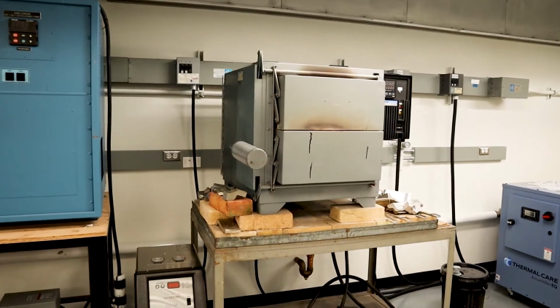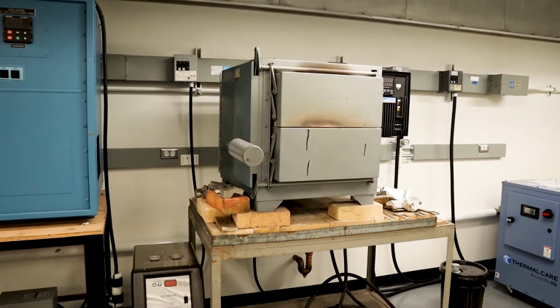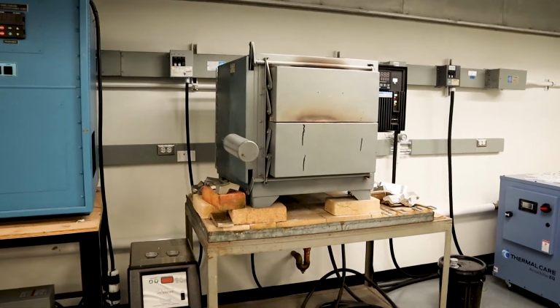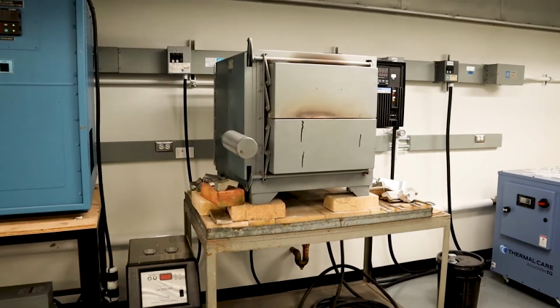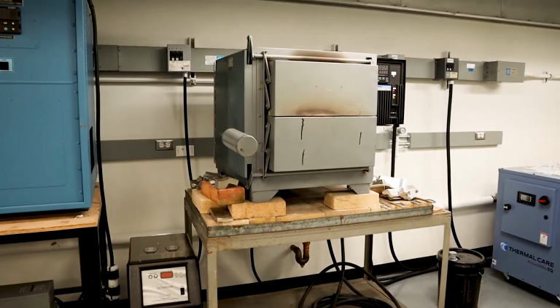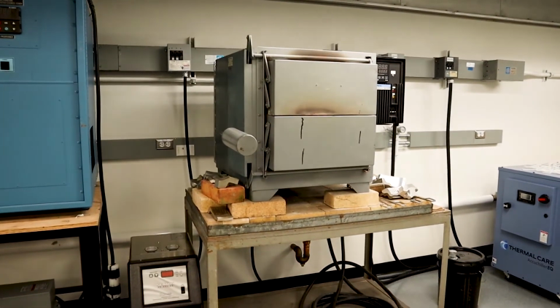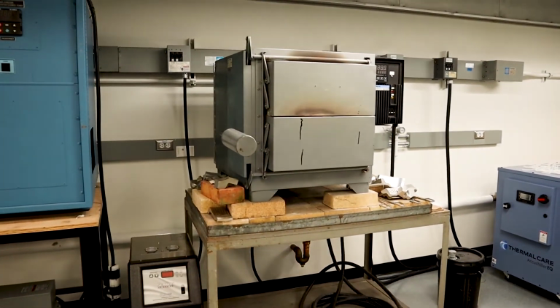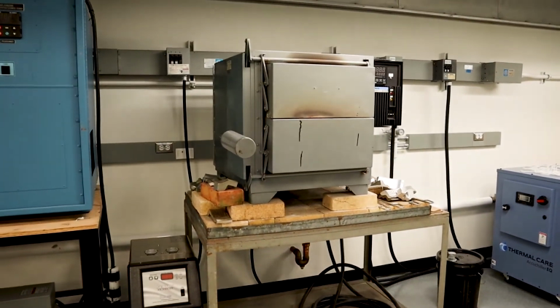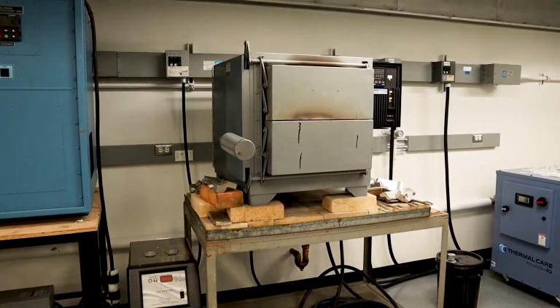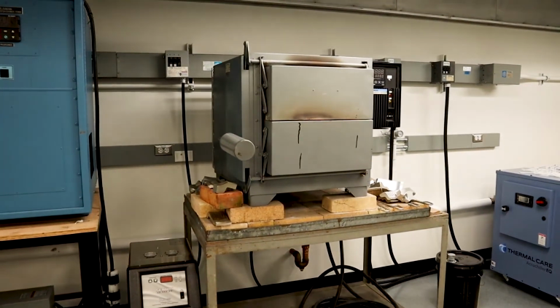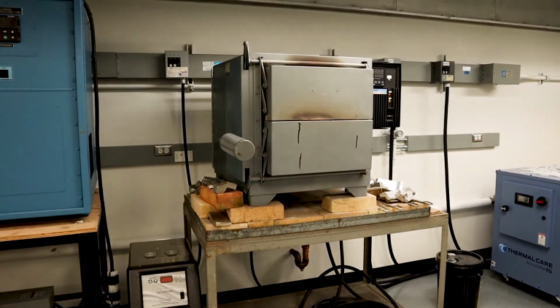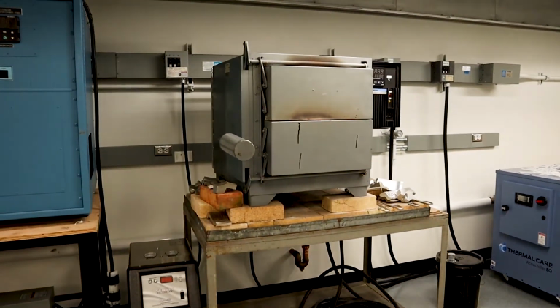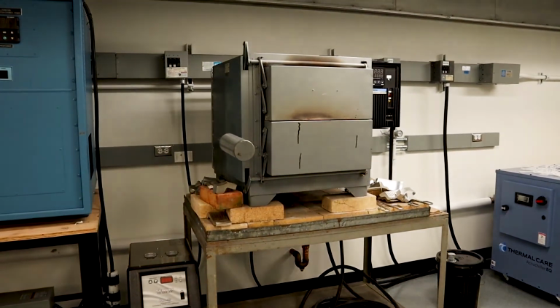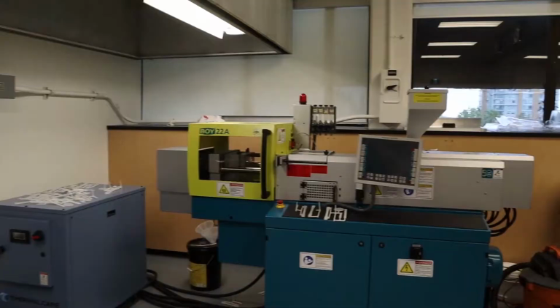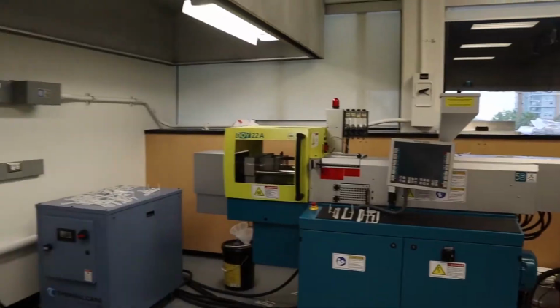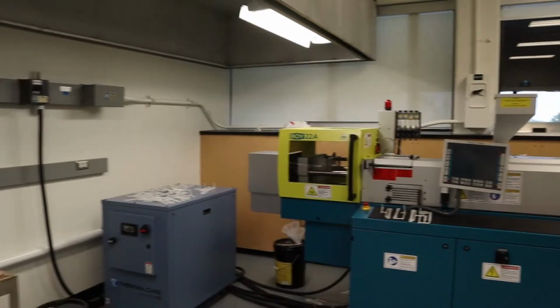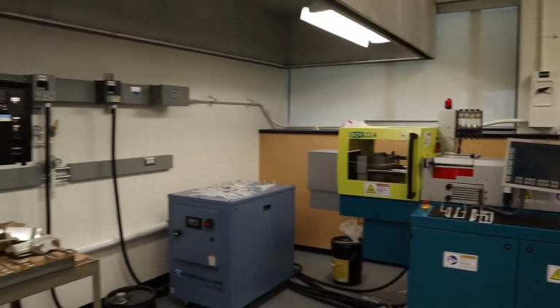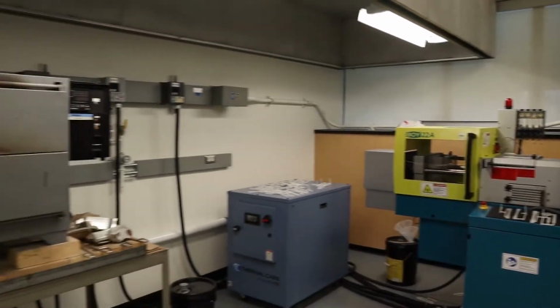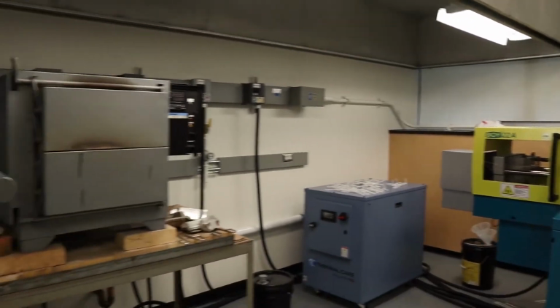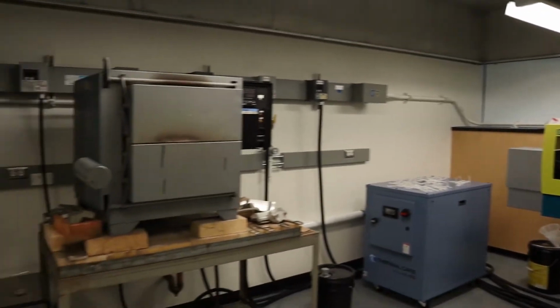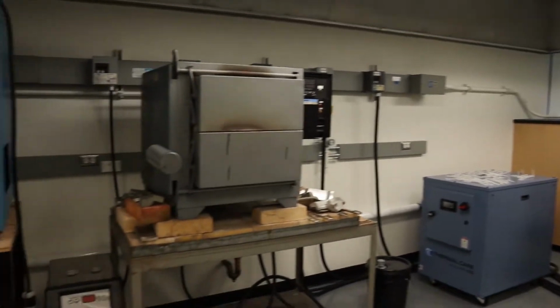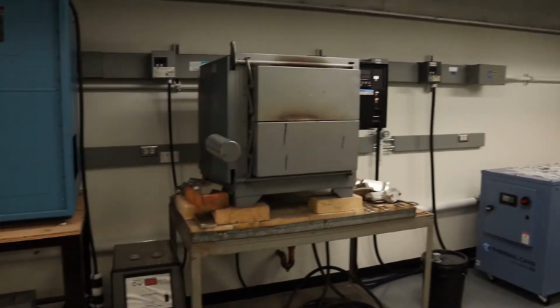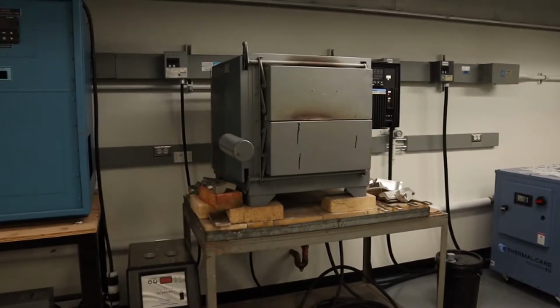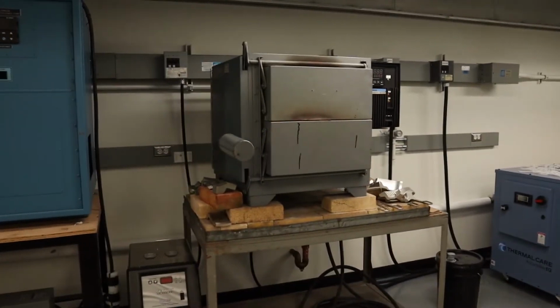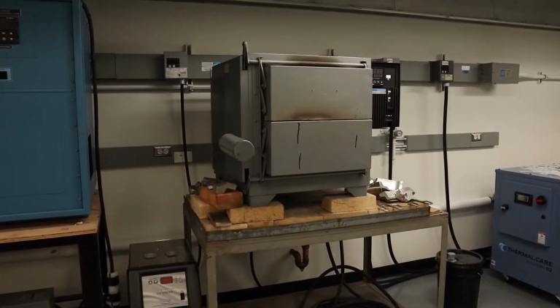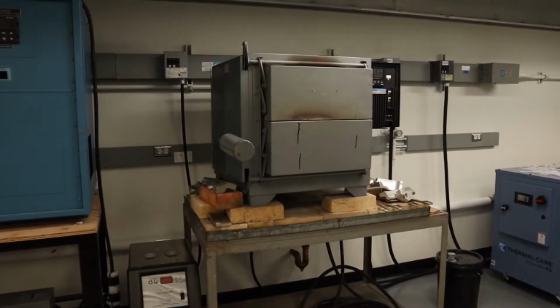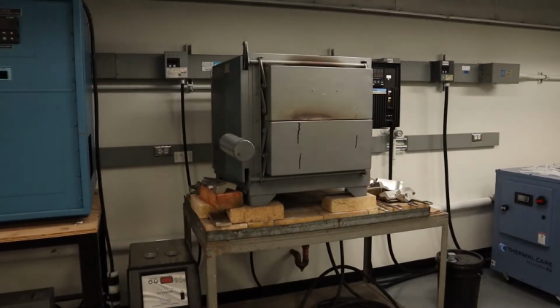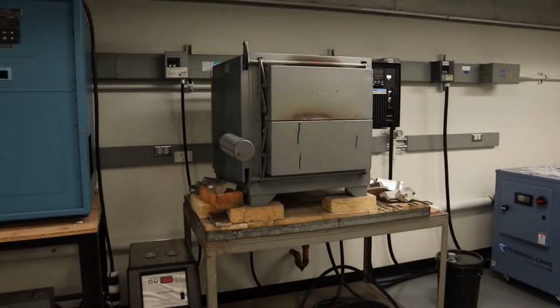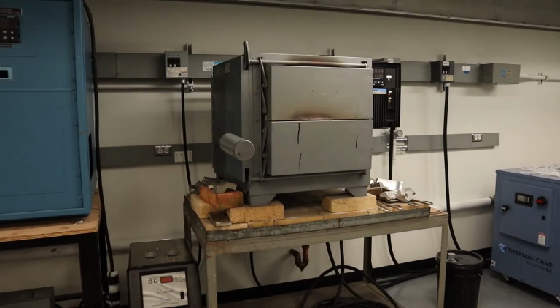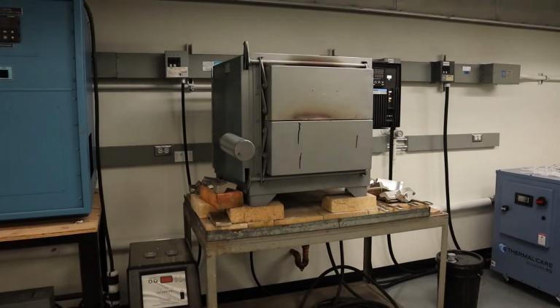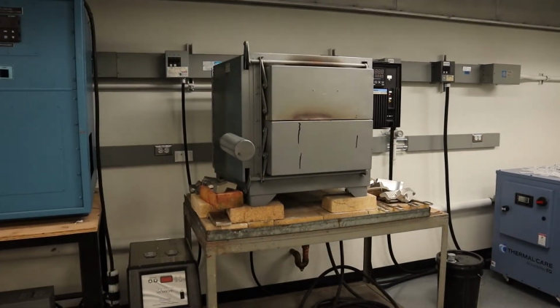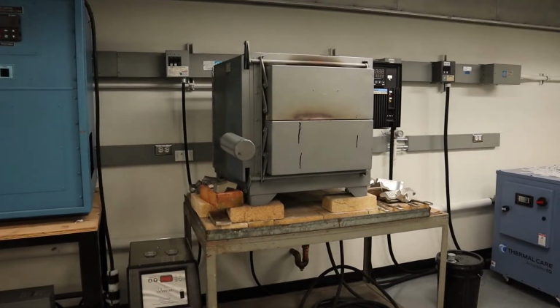This high temperature box furnace is used to heat treat metal to improve its properties. It's amazing what the right heat treatment can do.